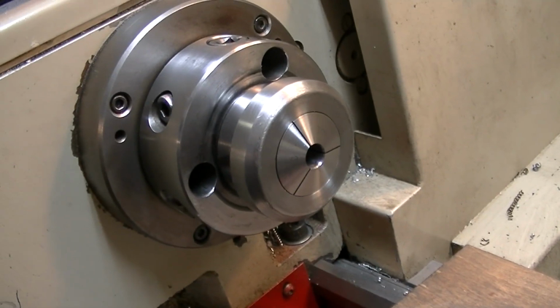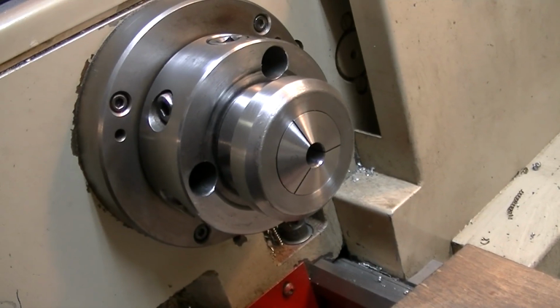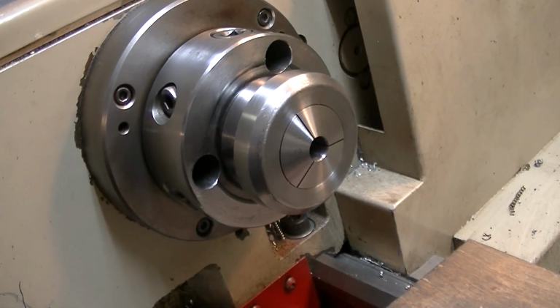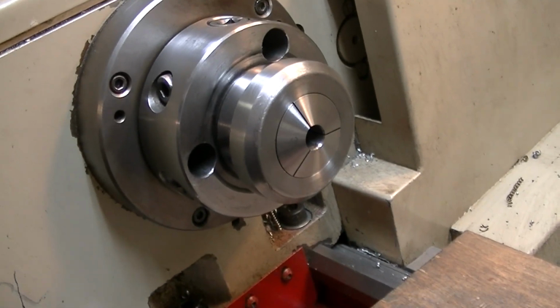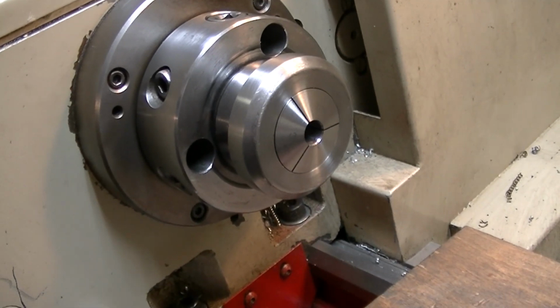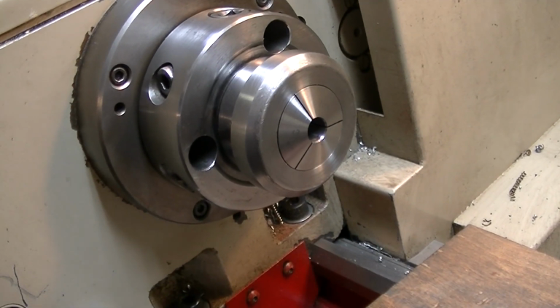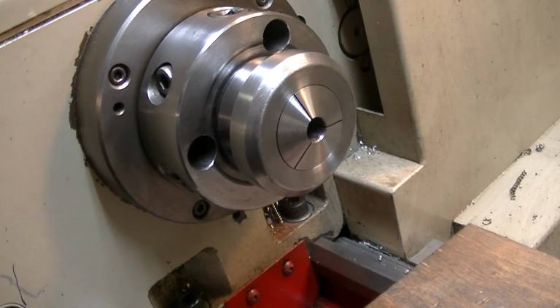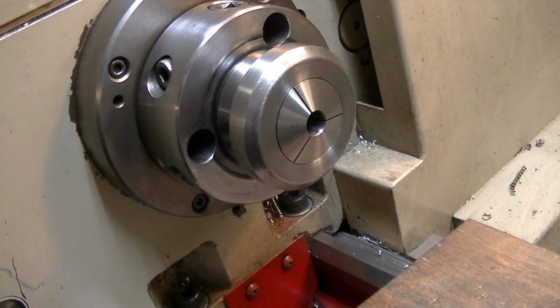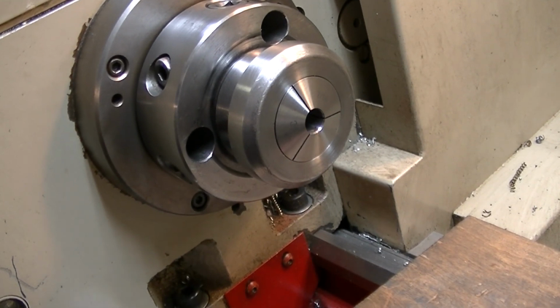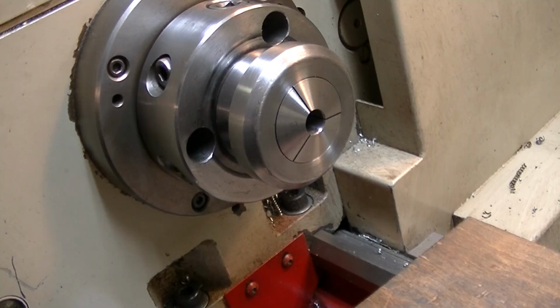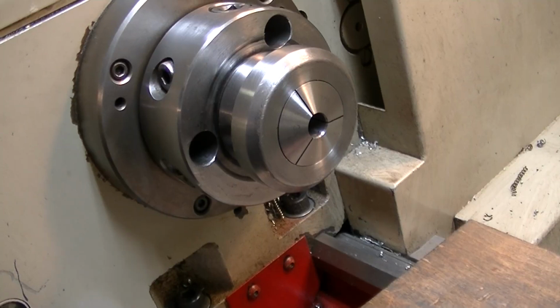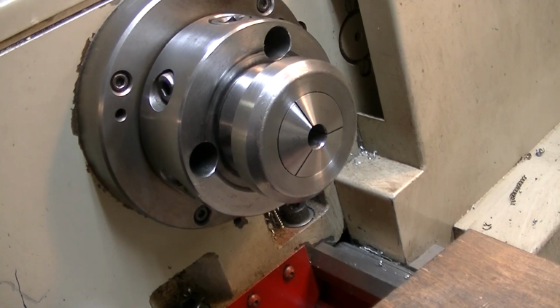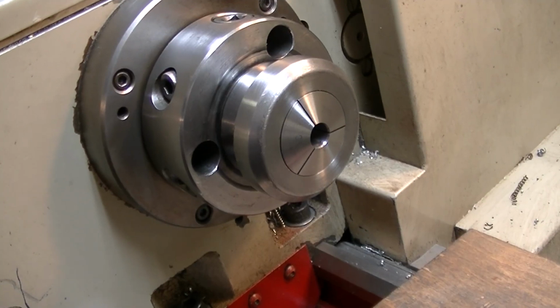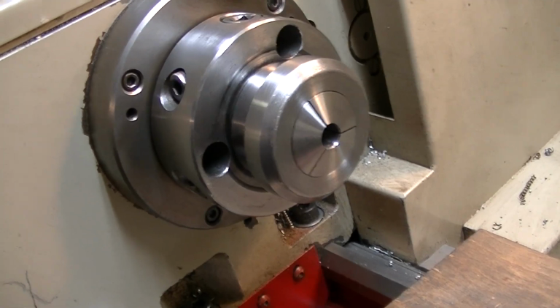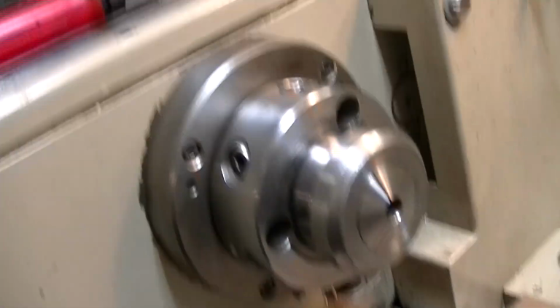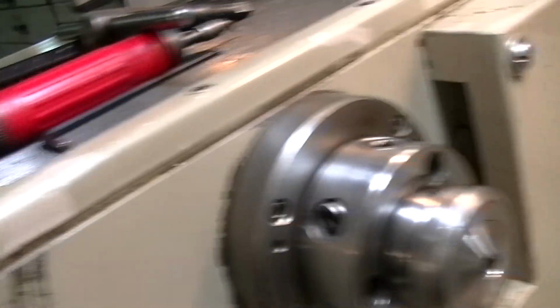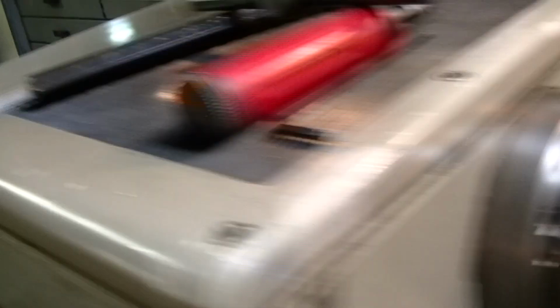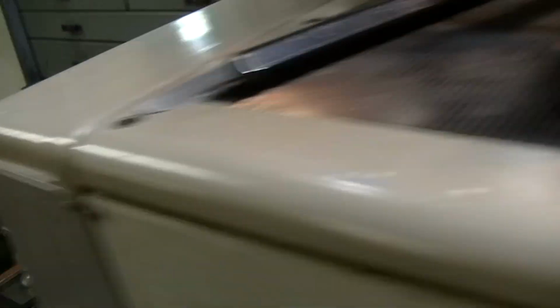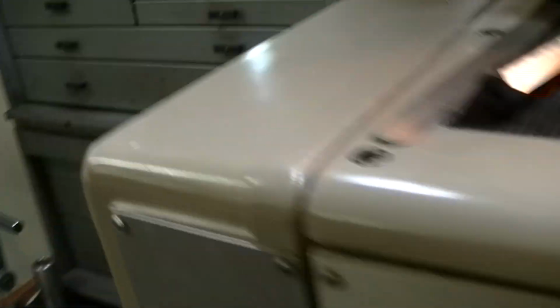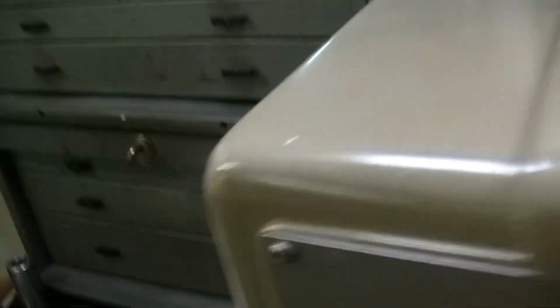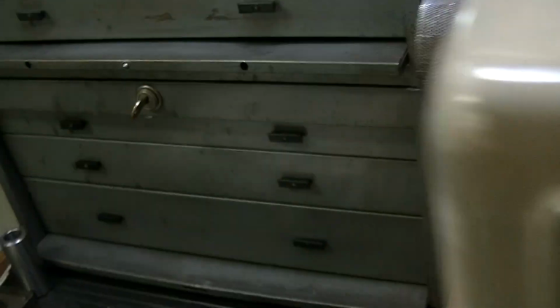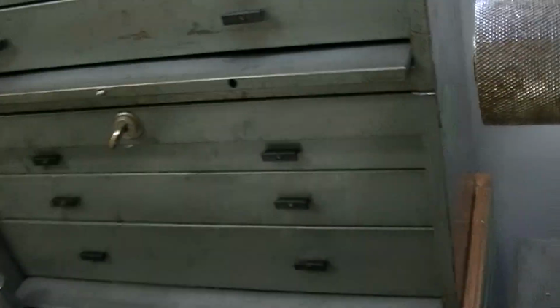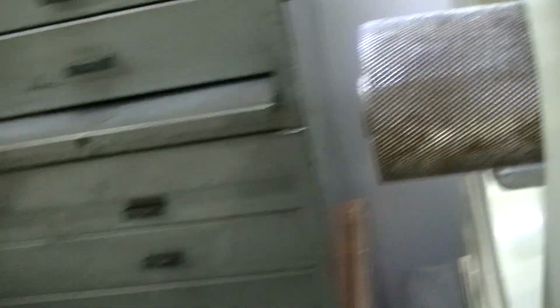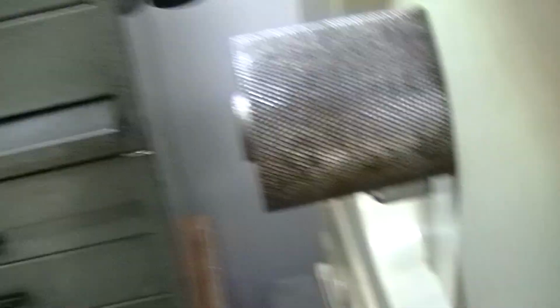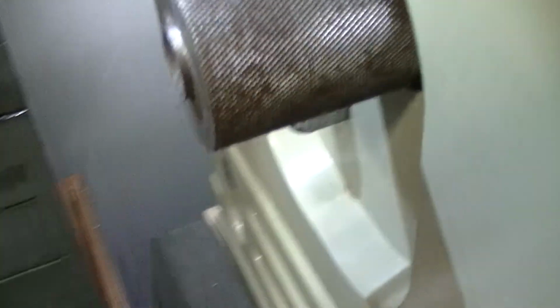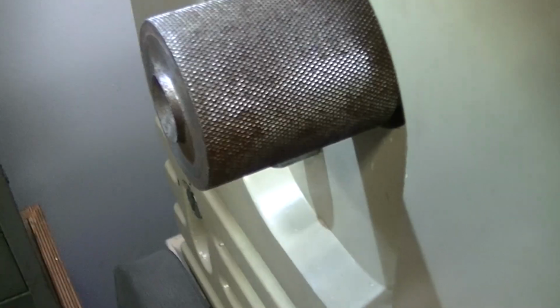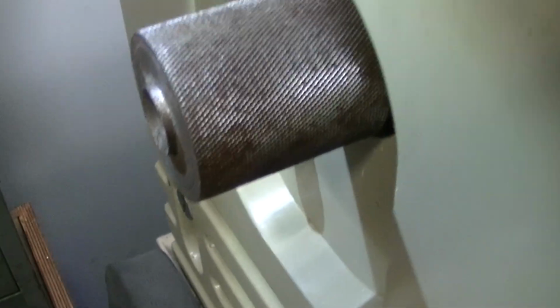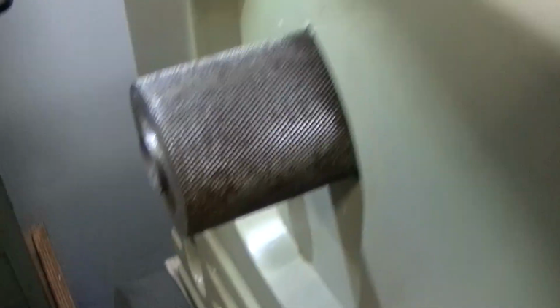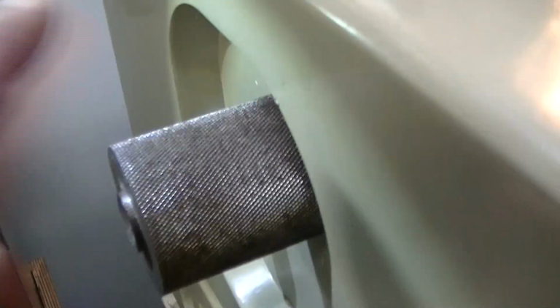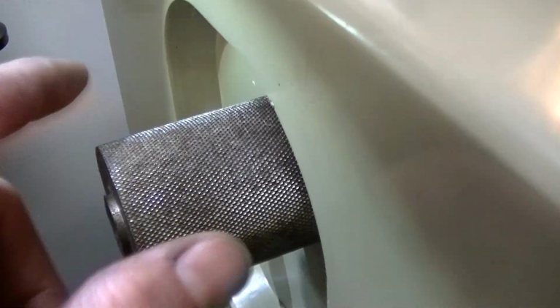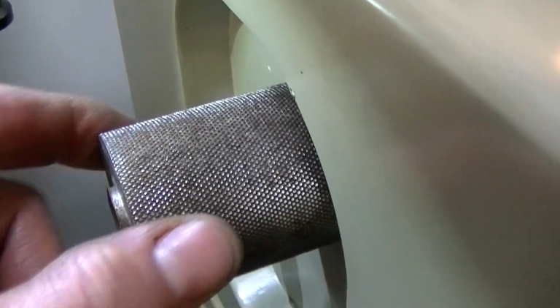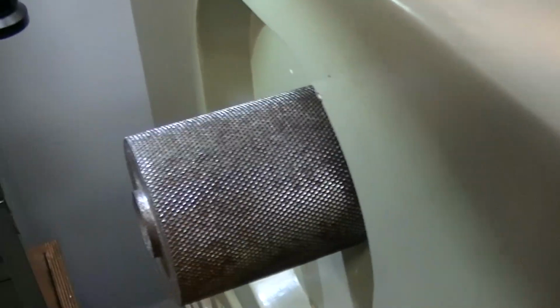So next is dressing up that knob, boring it out, and putting in some screws.